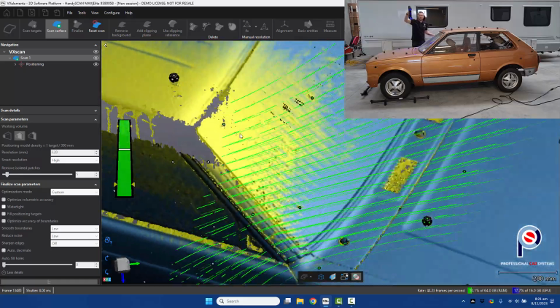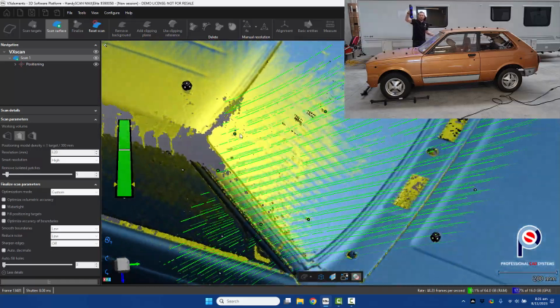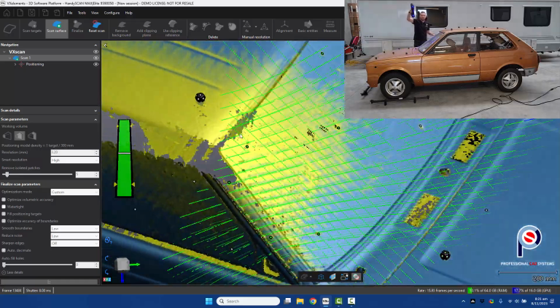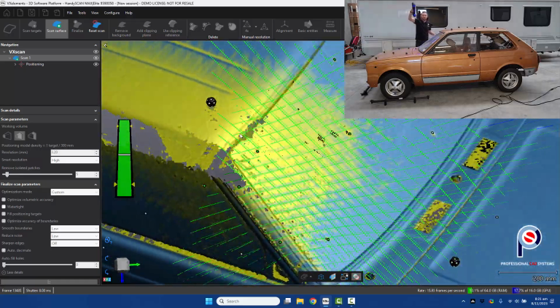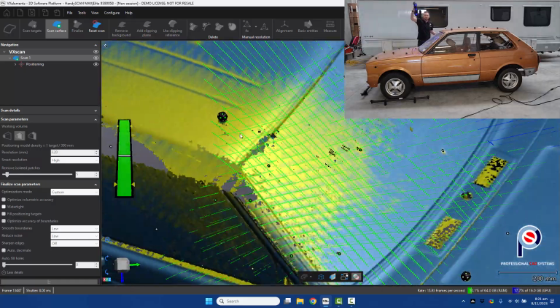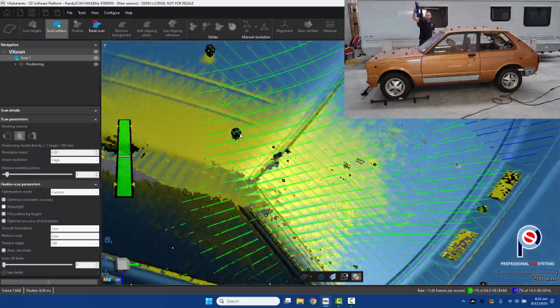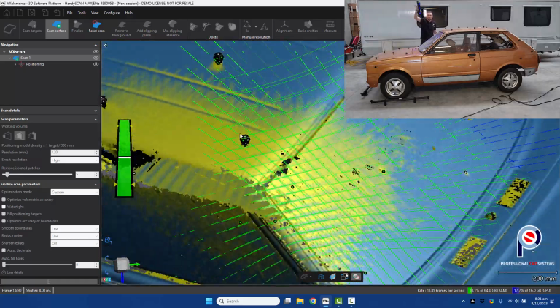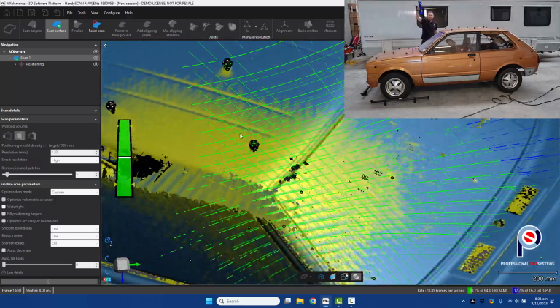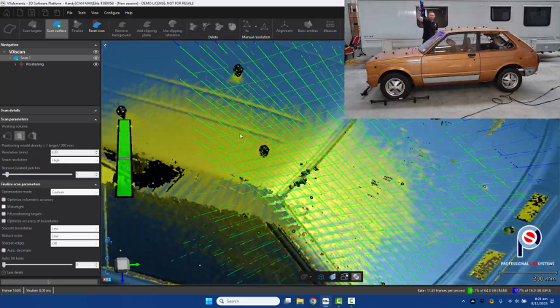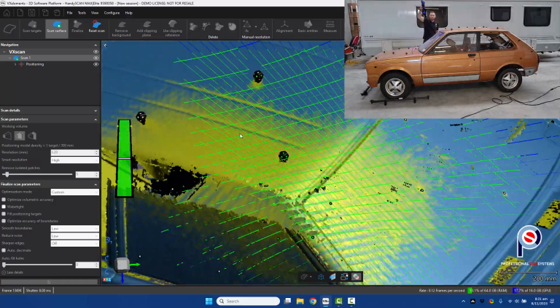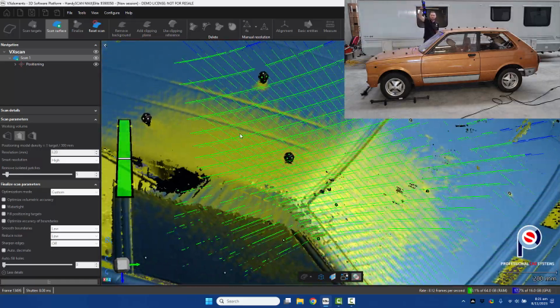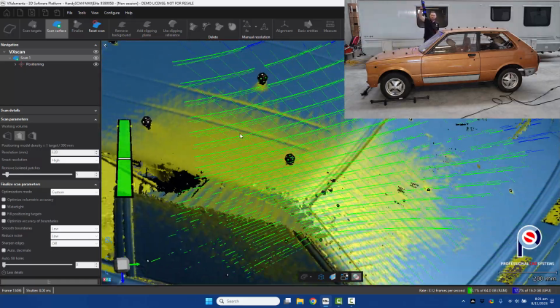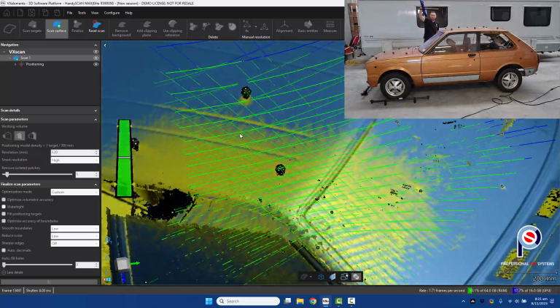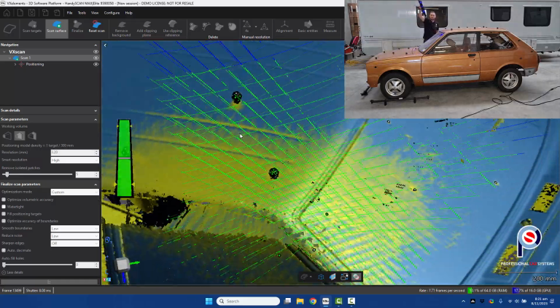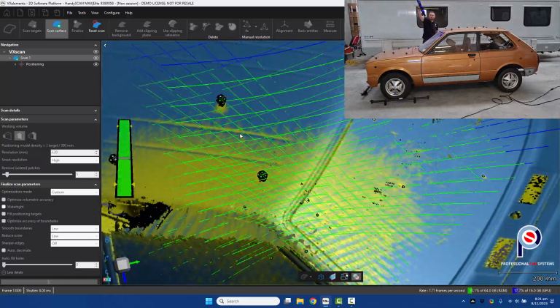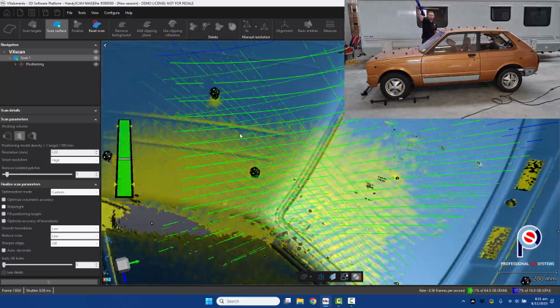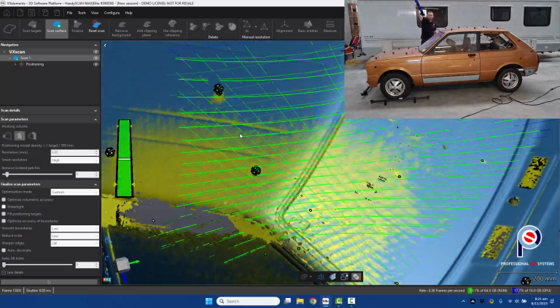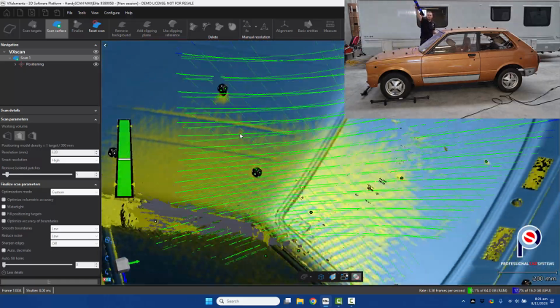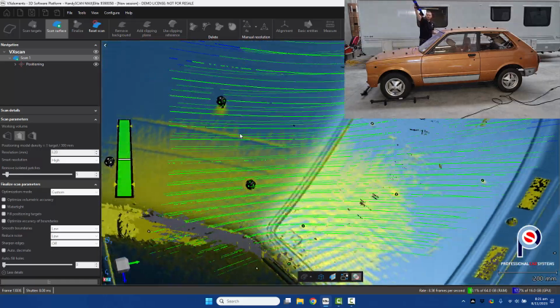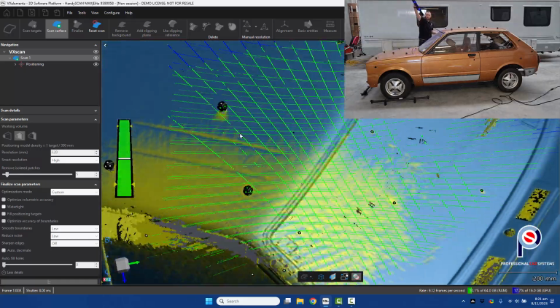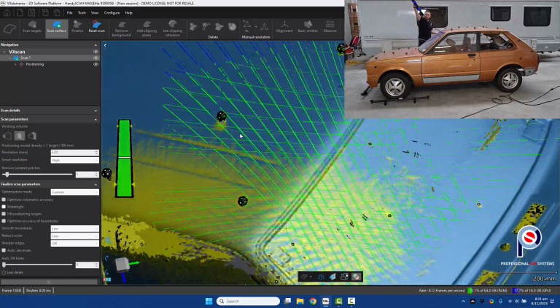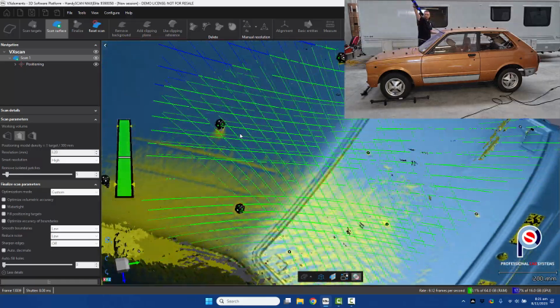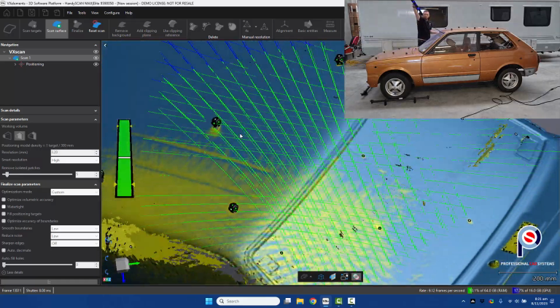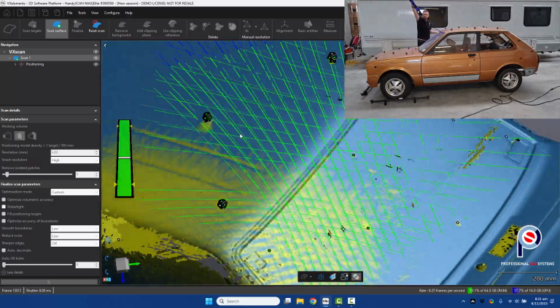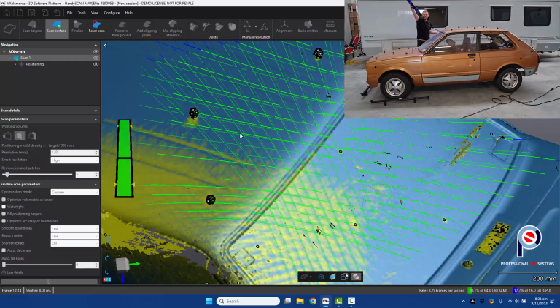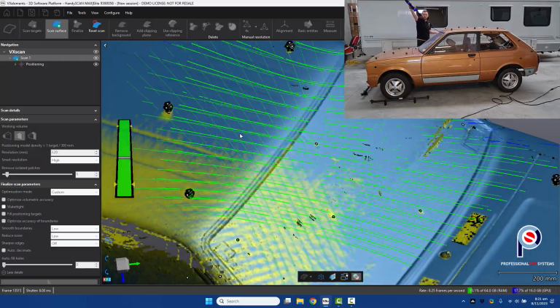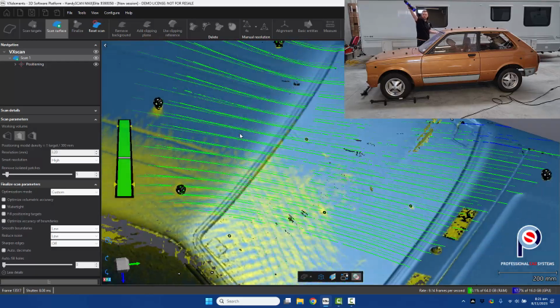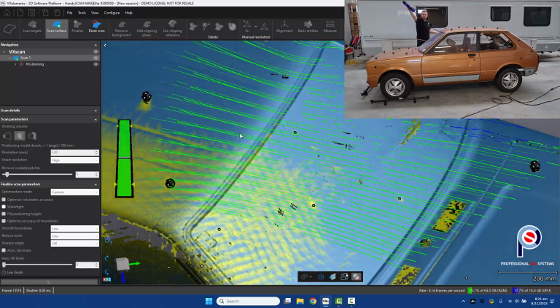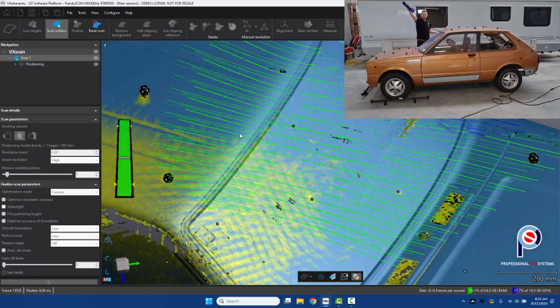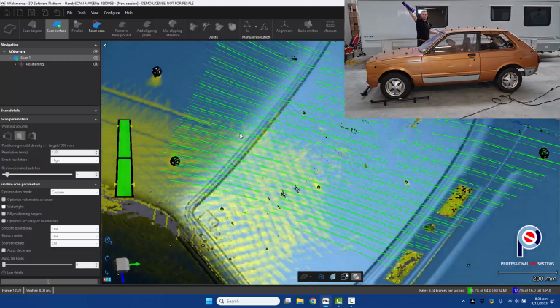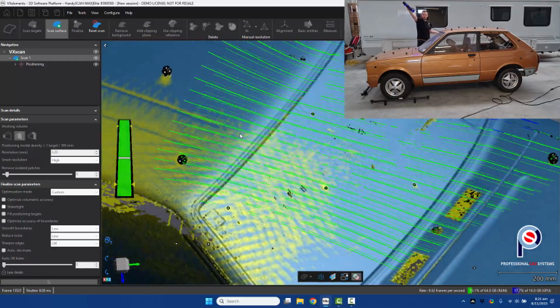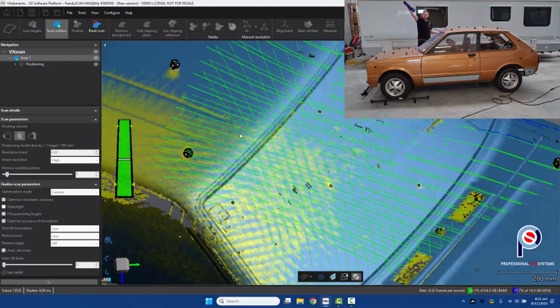It seems it can even scan glass, which is just incredible.